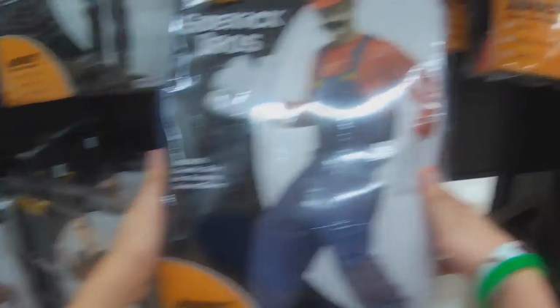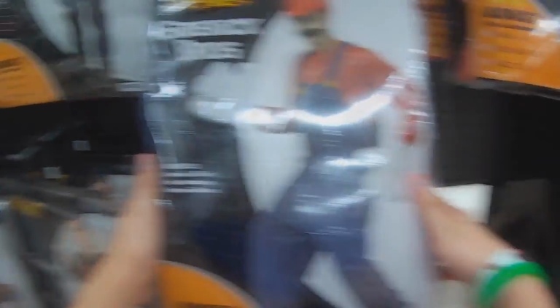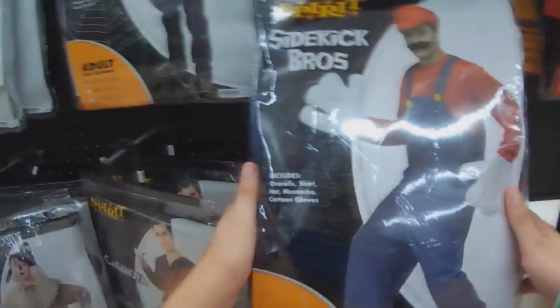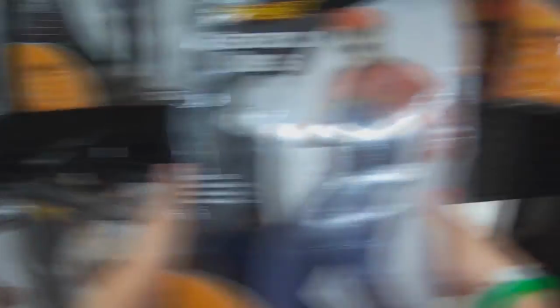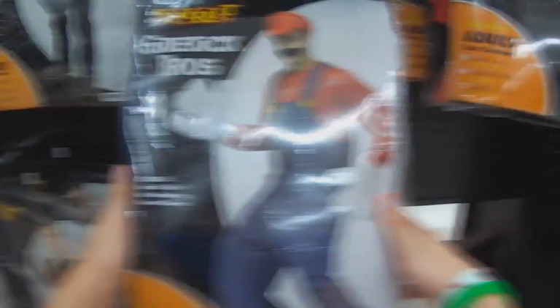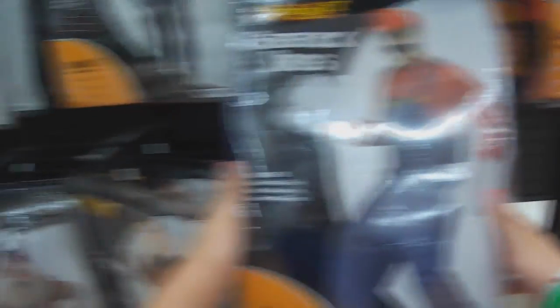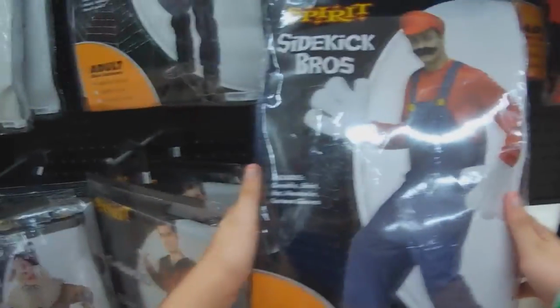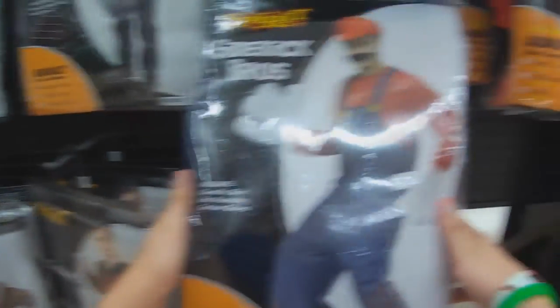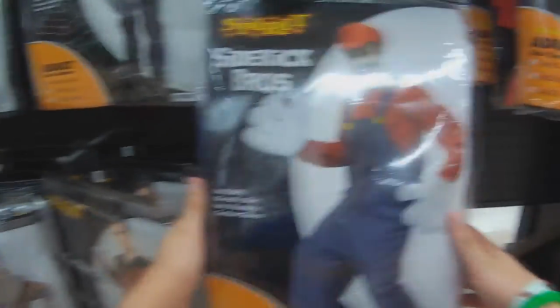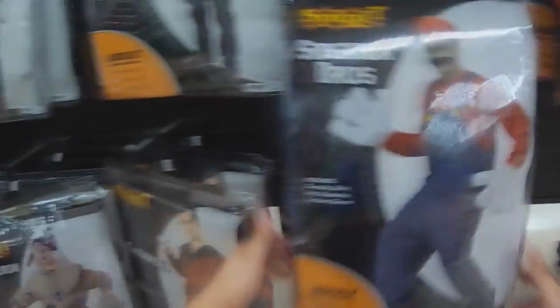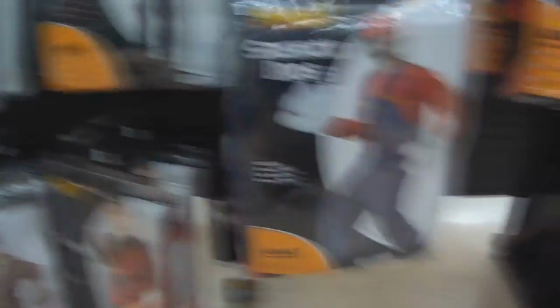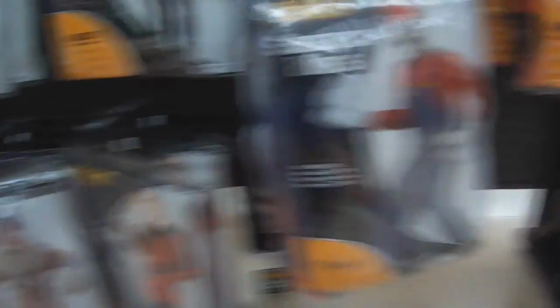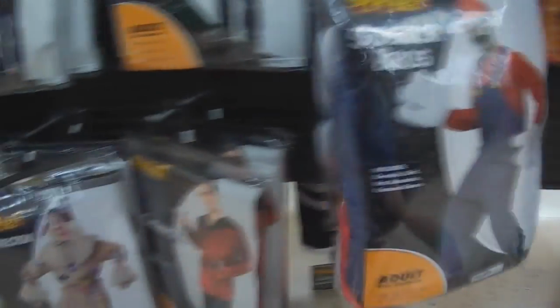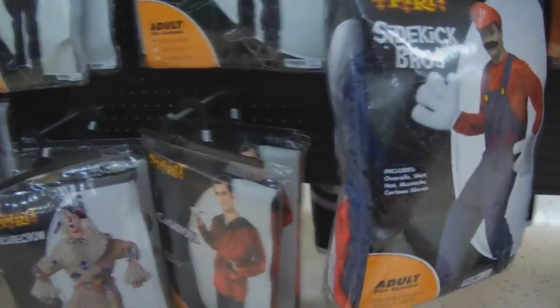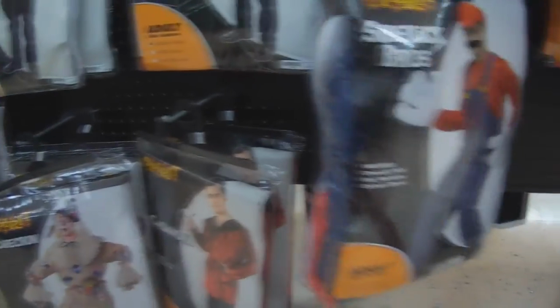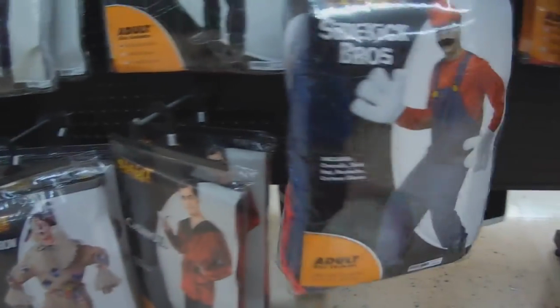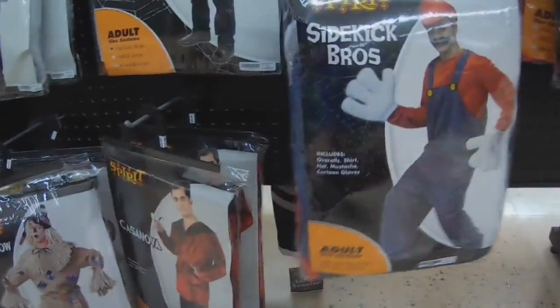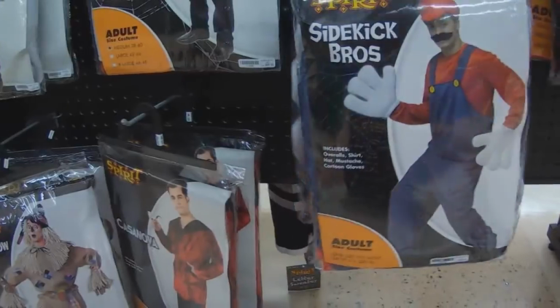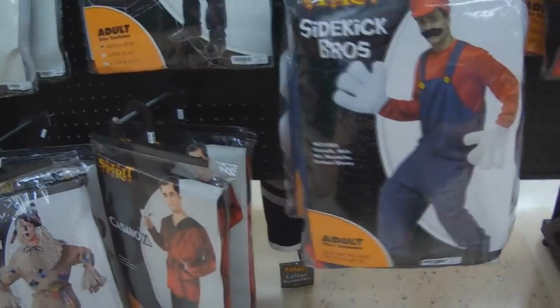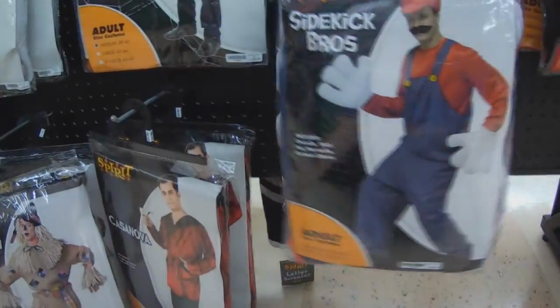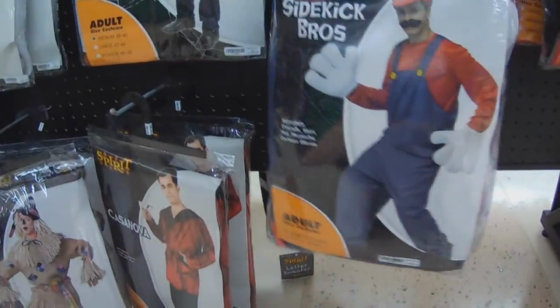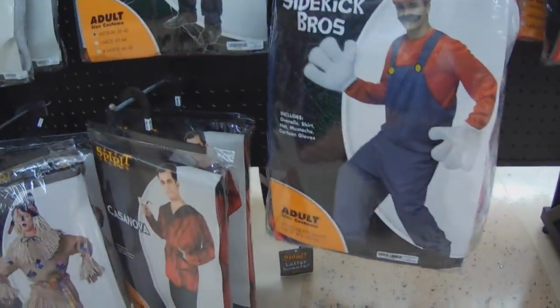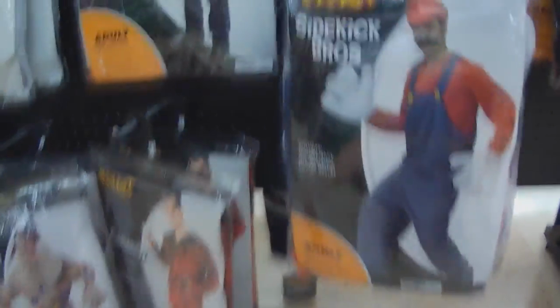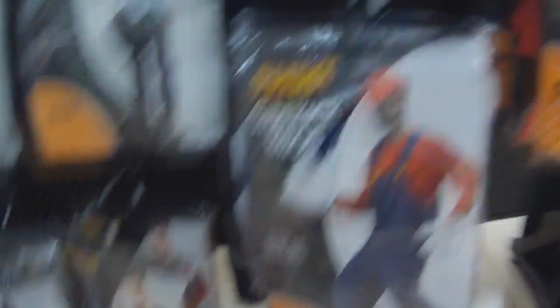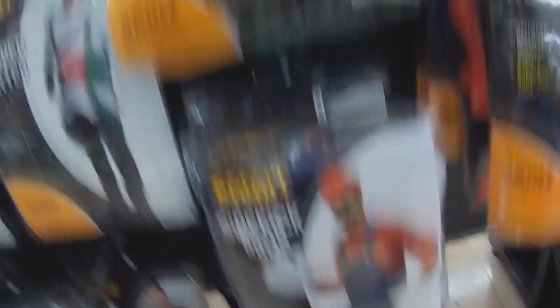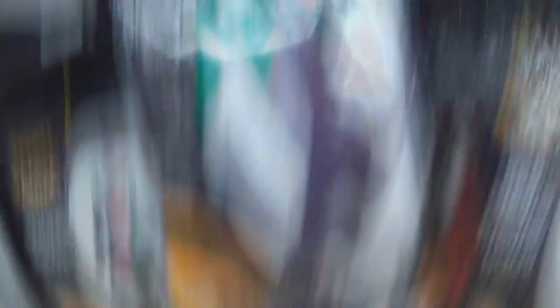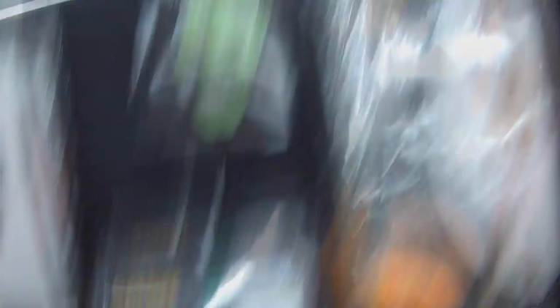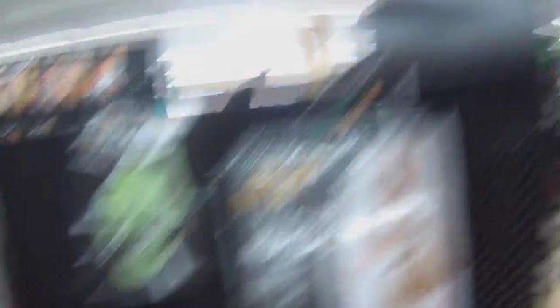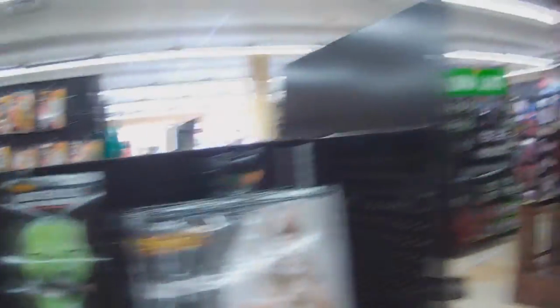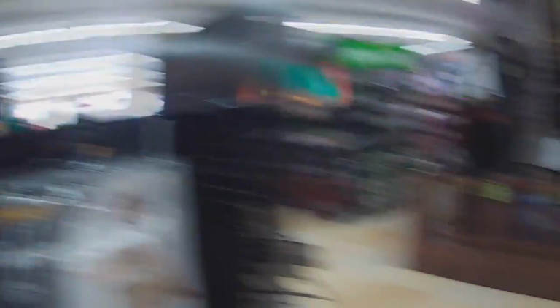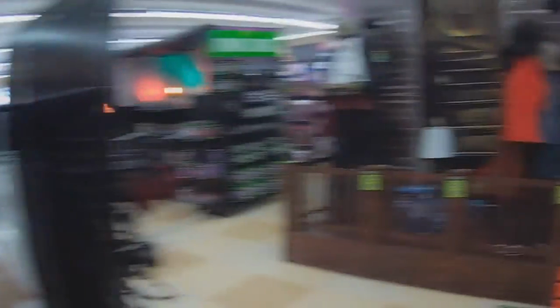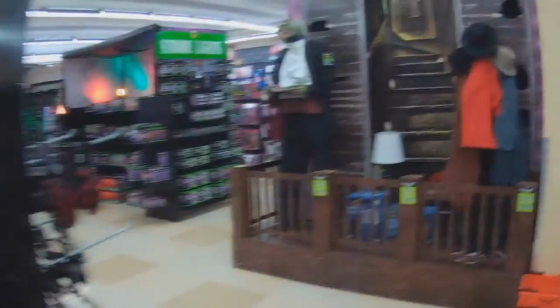It was called Sidekick Bros — looks familiar. Now, I don't know about you, but I have fond memories of playing Sidekick Bros as a kid. Oh wait, no I don't. That was Mario.